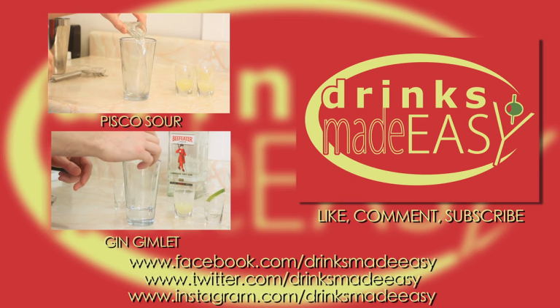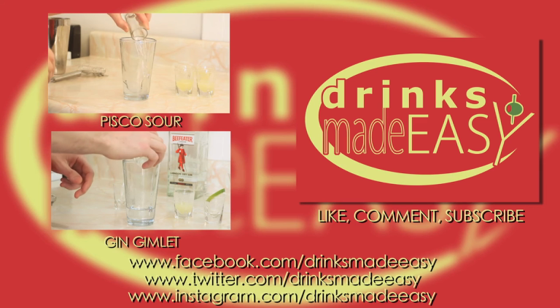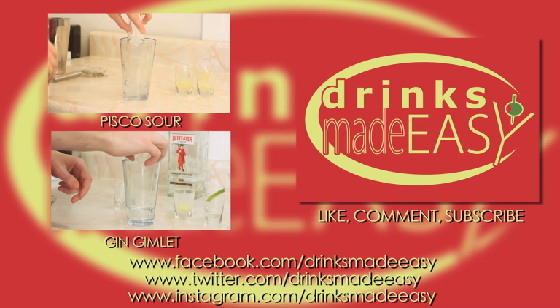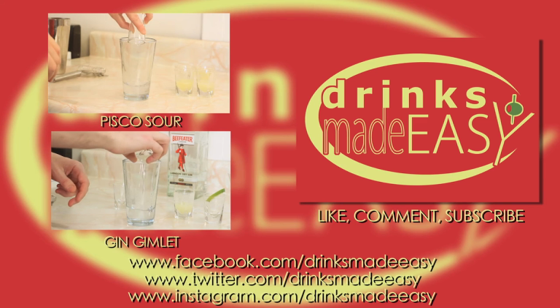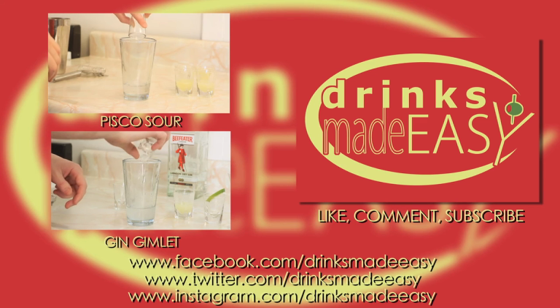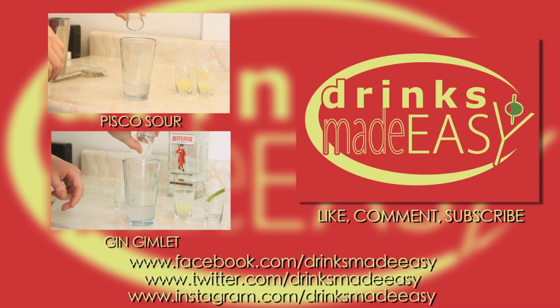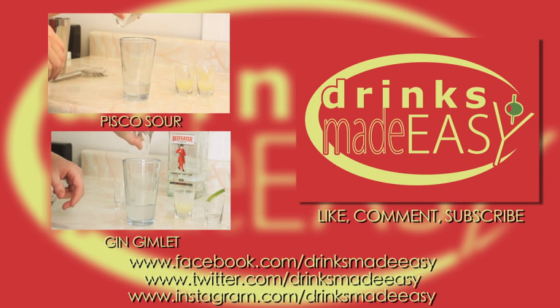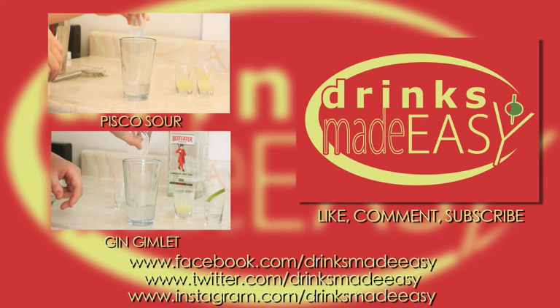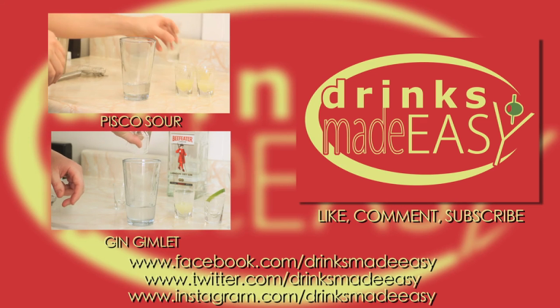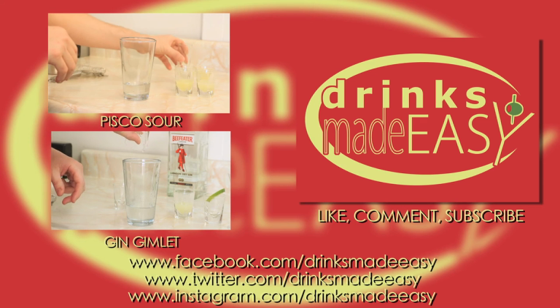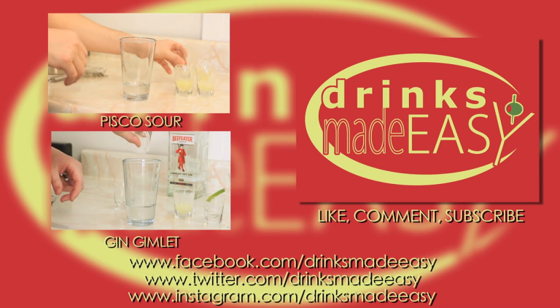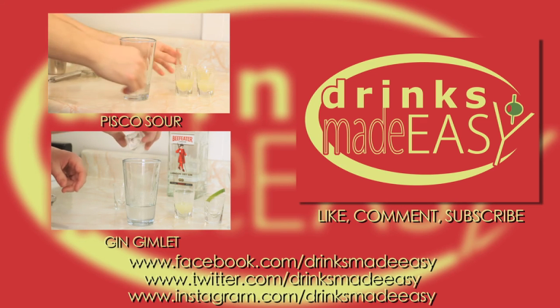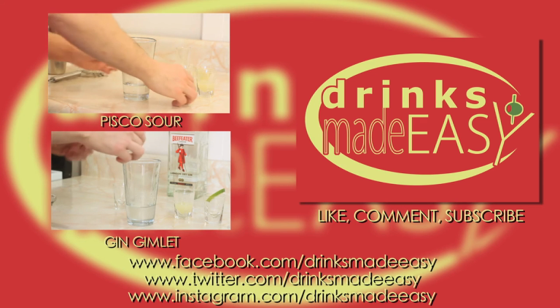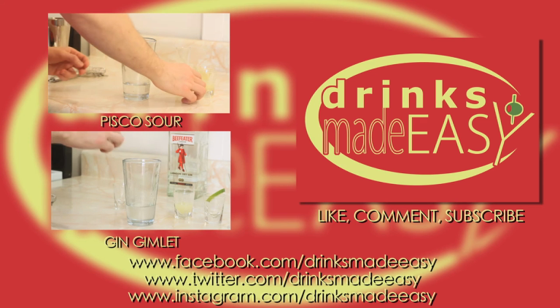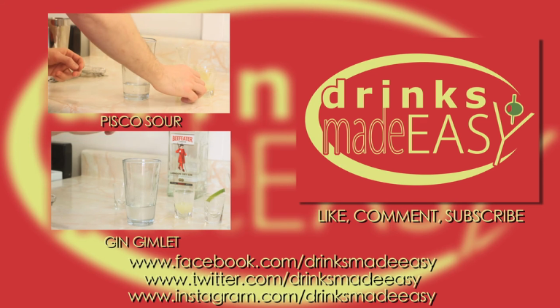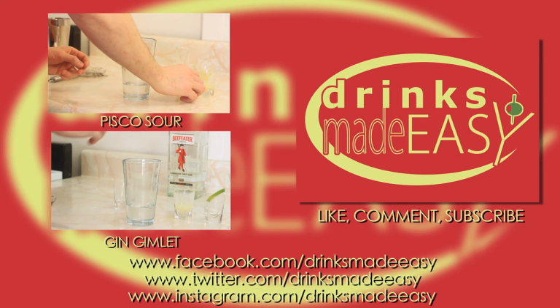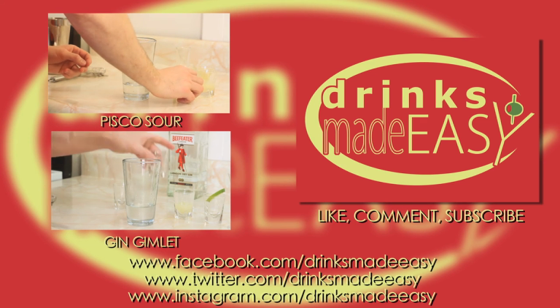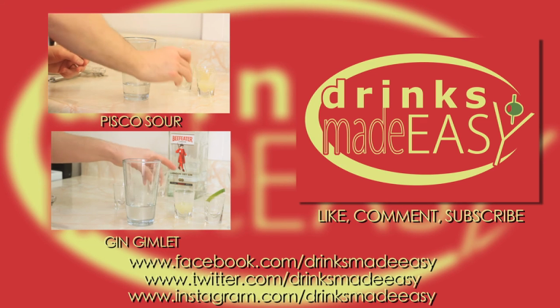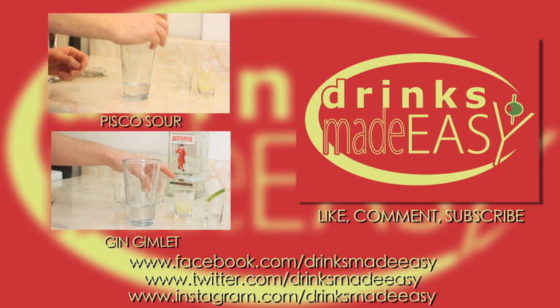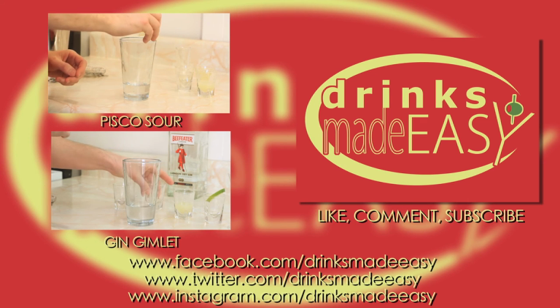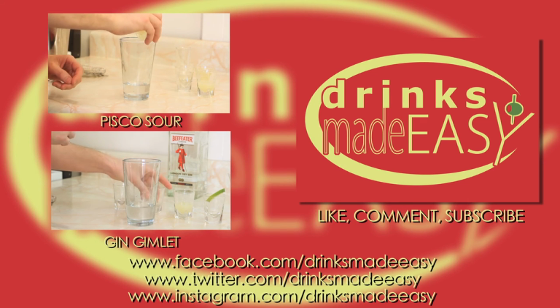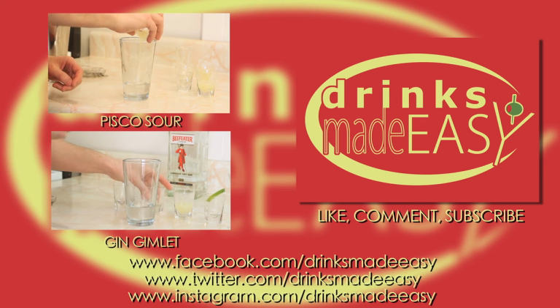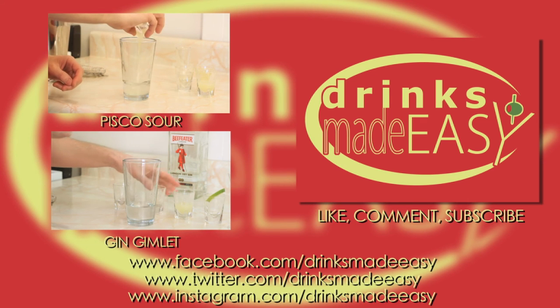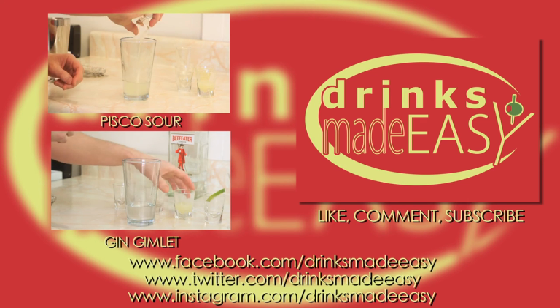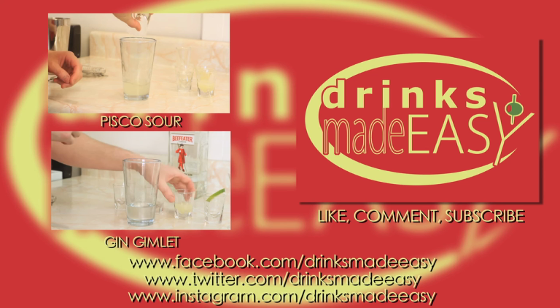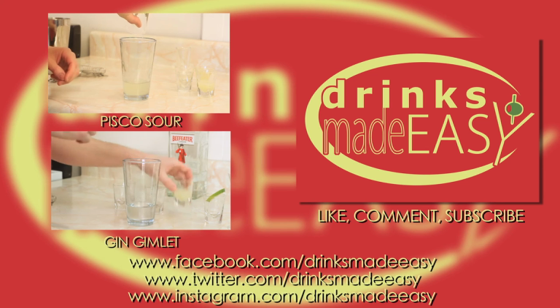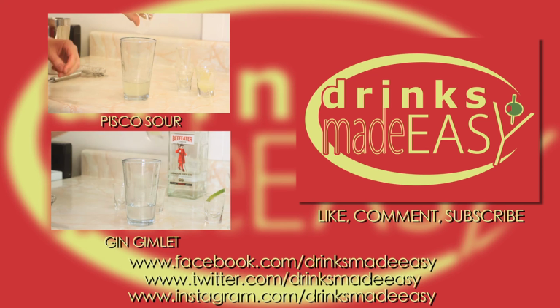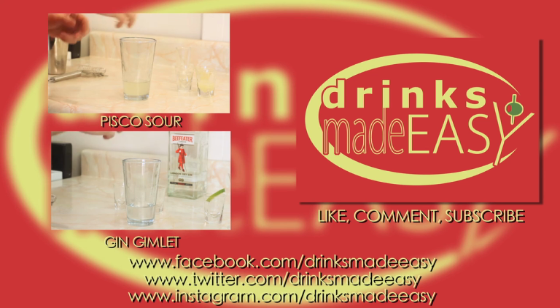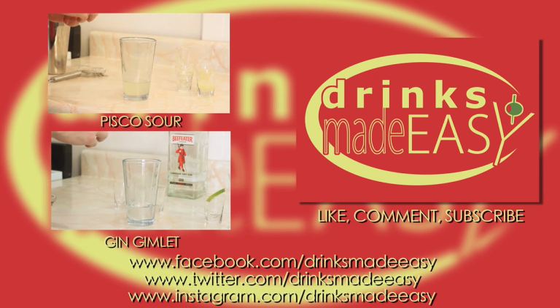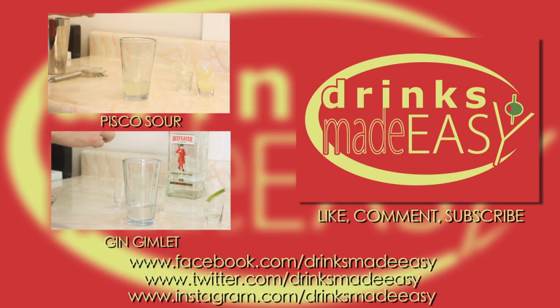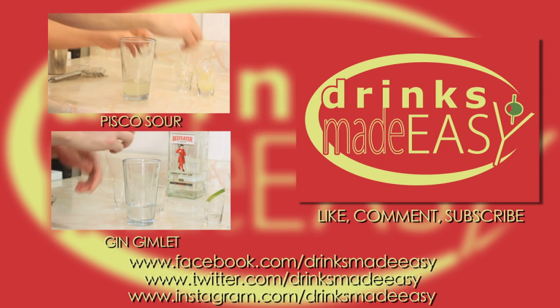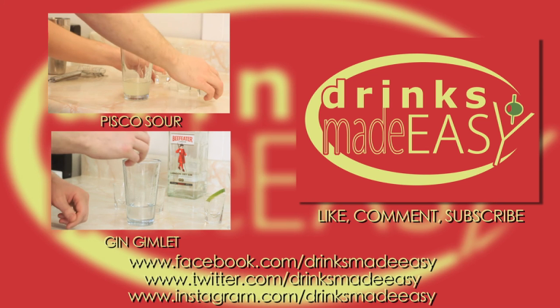Thanks so much for watching. Please remember to always drink responsibly, because everybody likes to make friends but no one likes to make them in a prison shower.